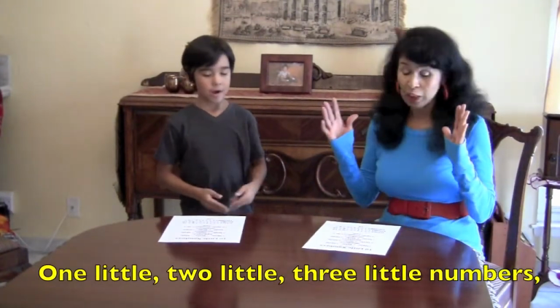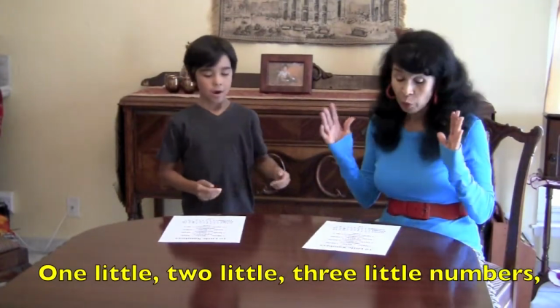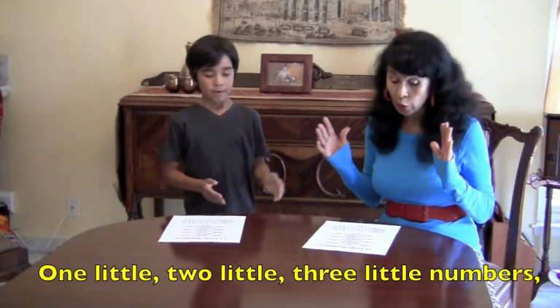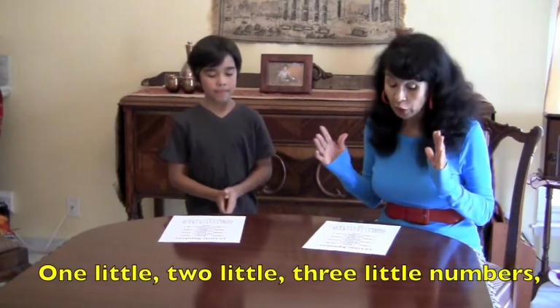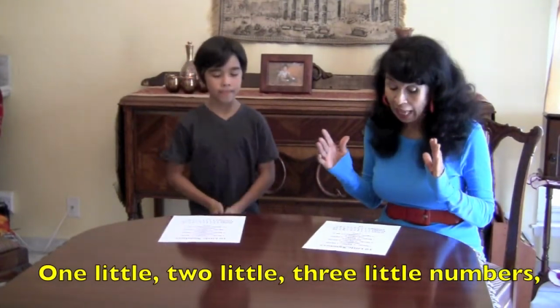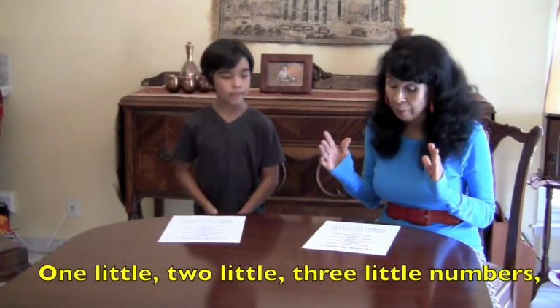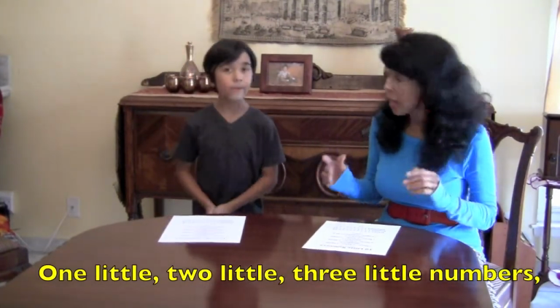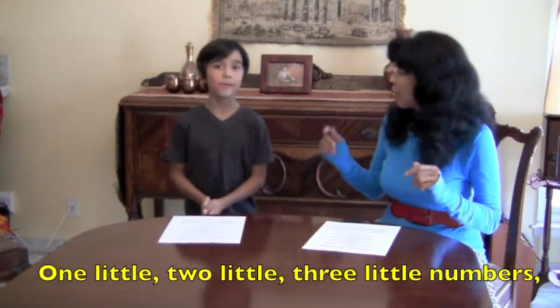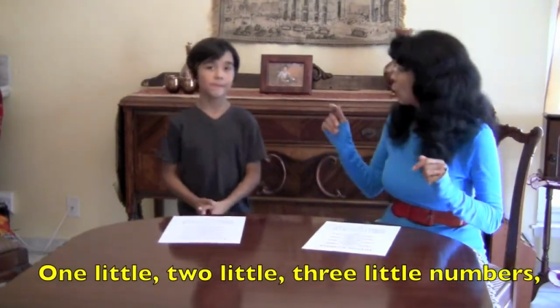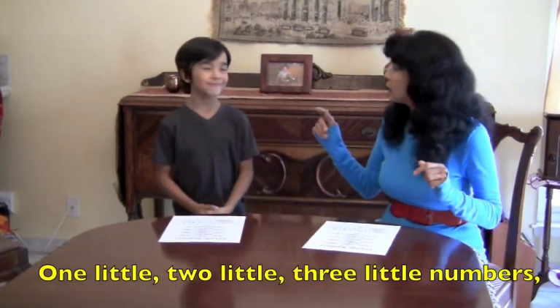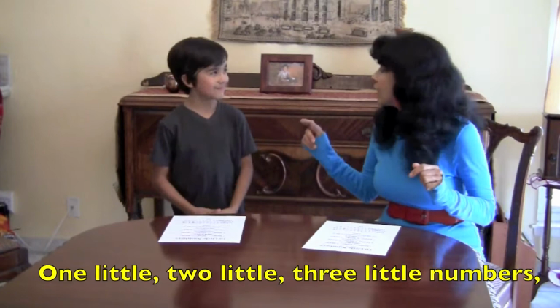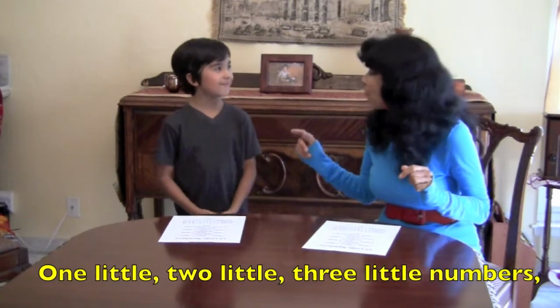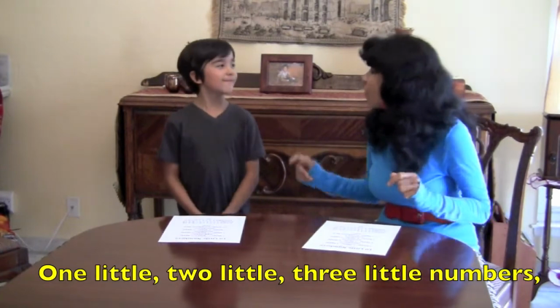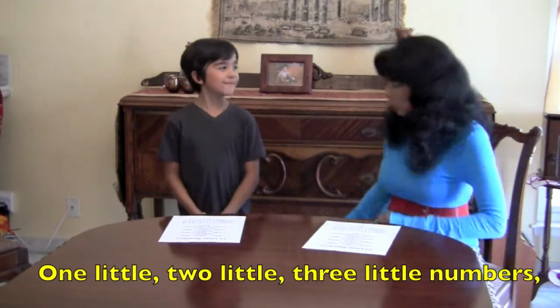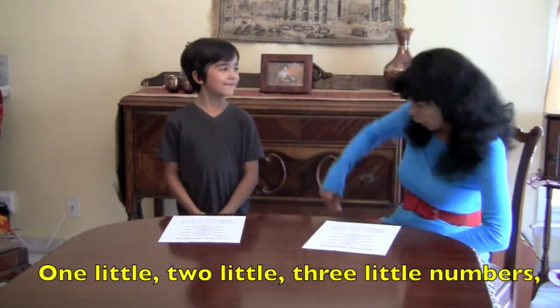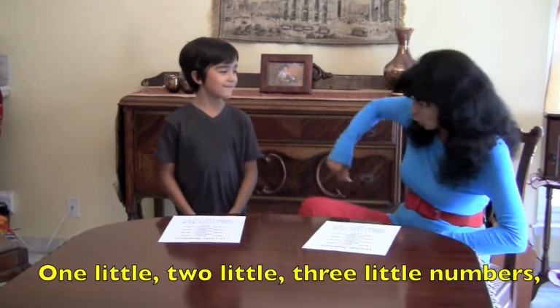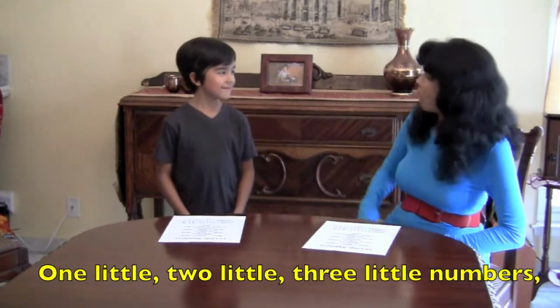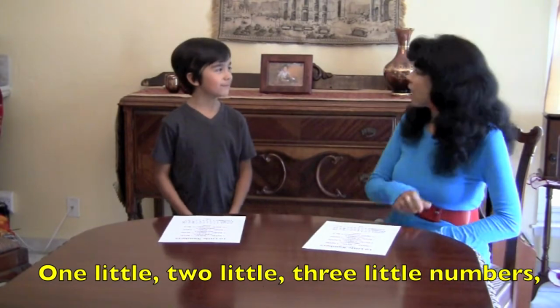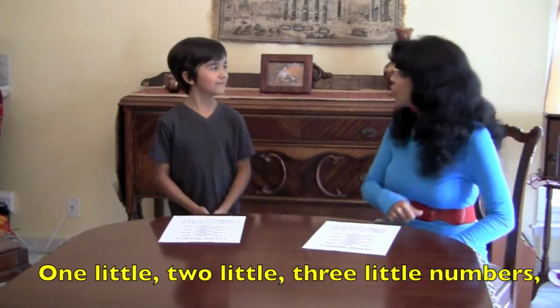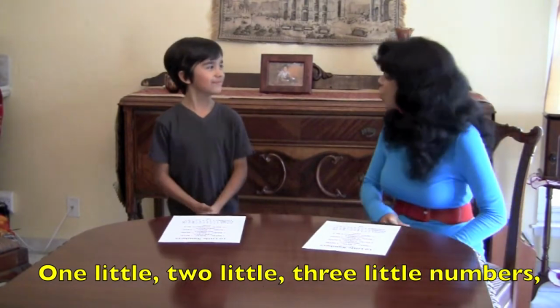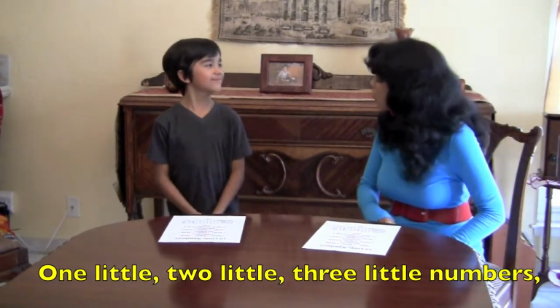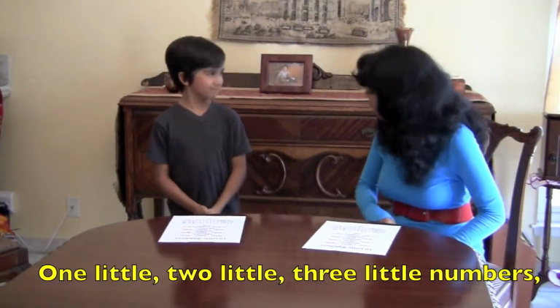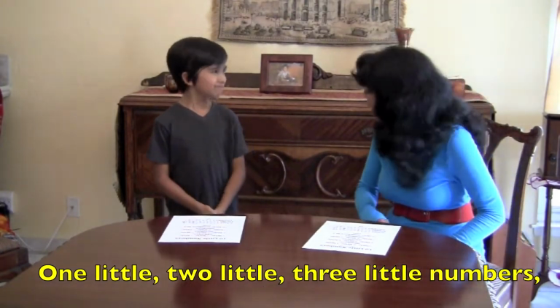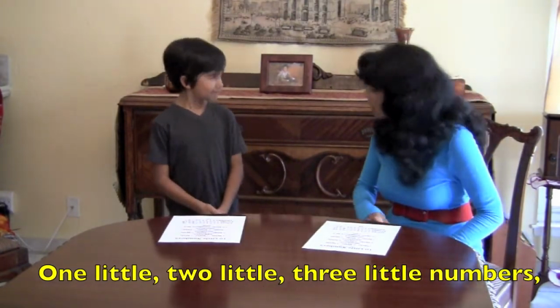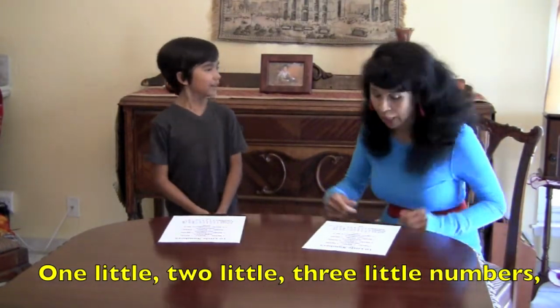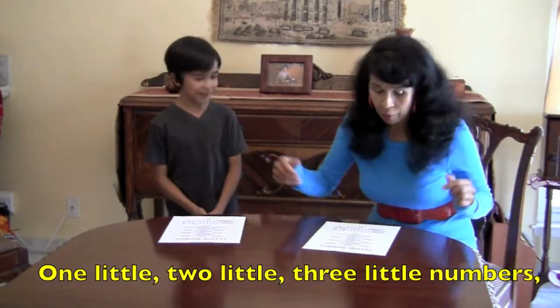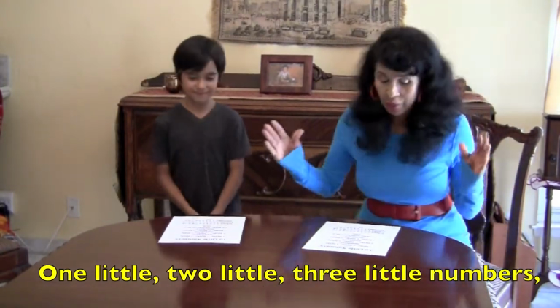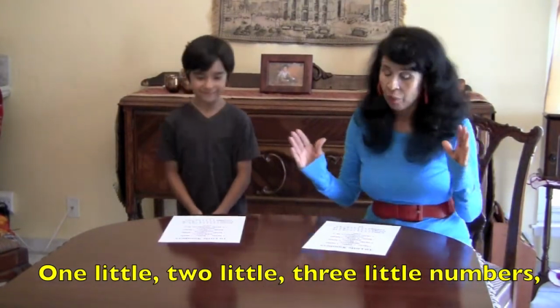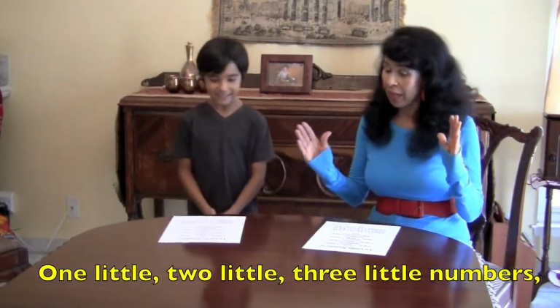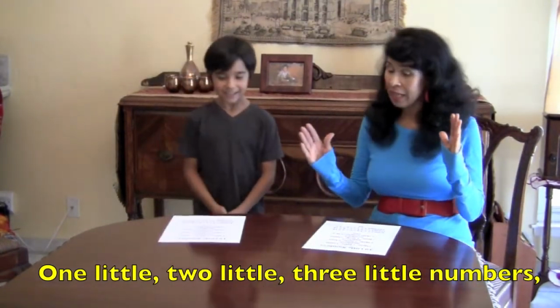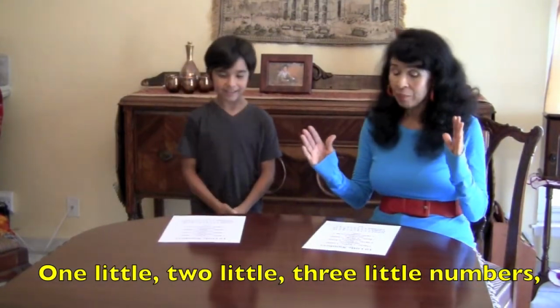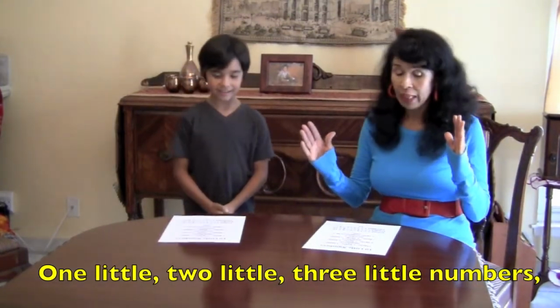First, we are going to clap, then we're going to snap, and then we're going to stomp that foot. Here we go. Ready? Begin.